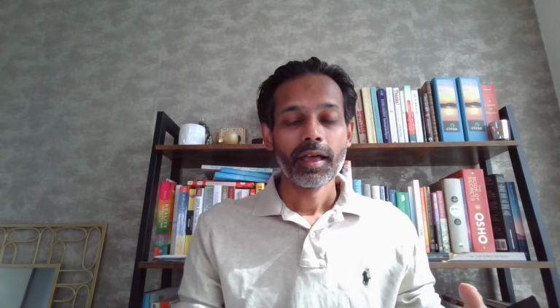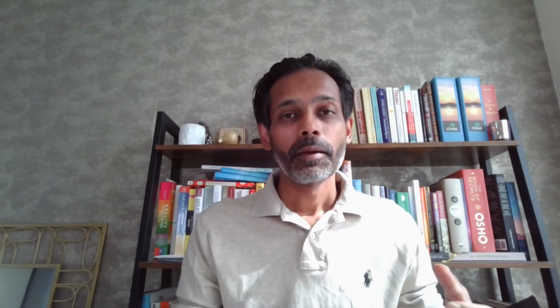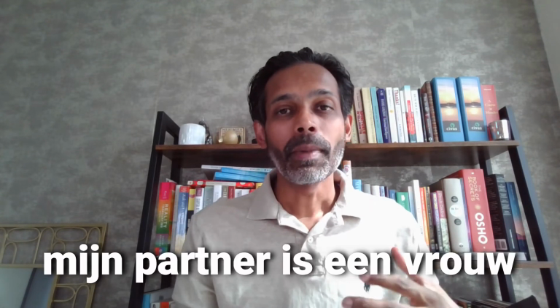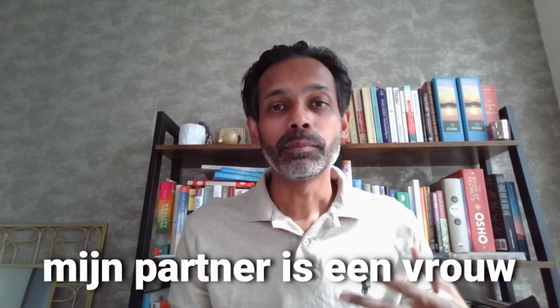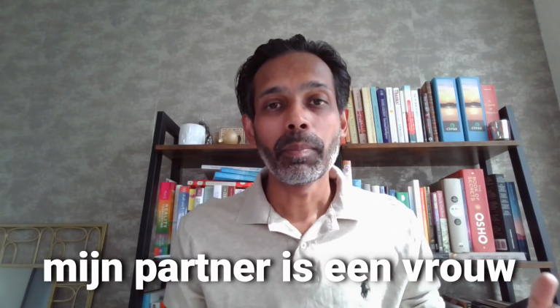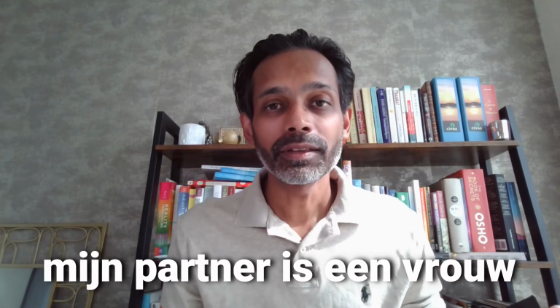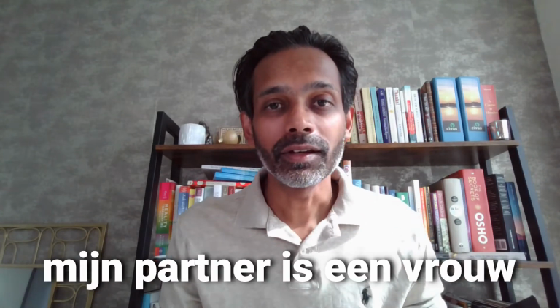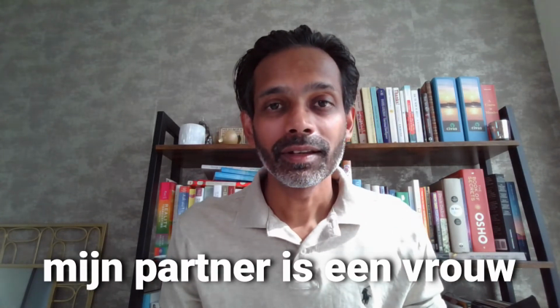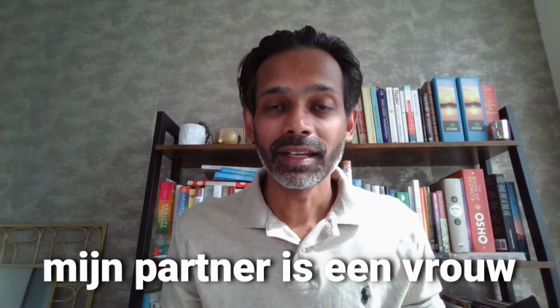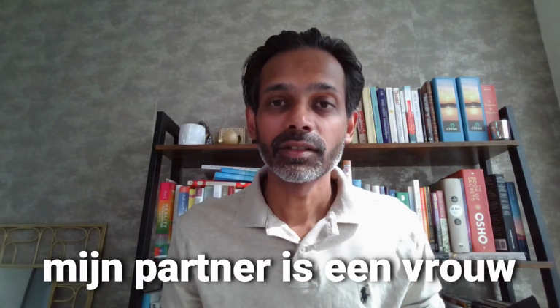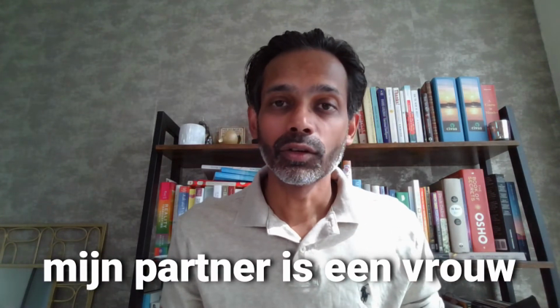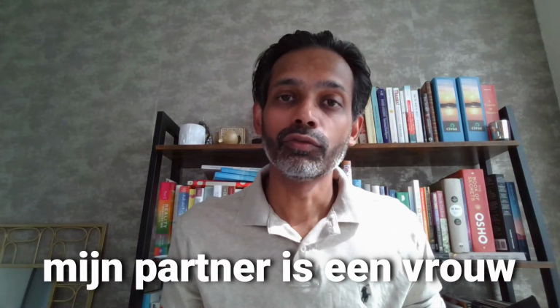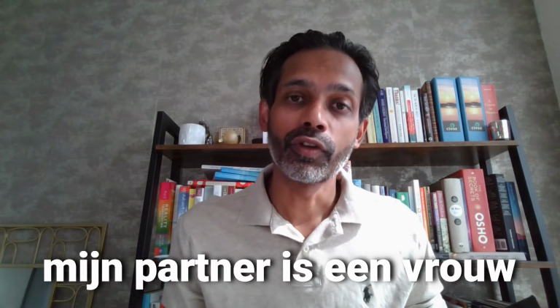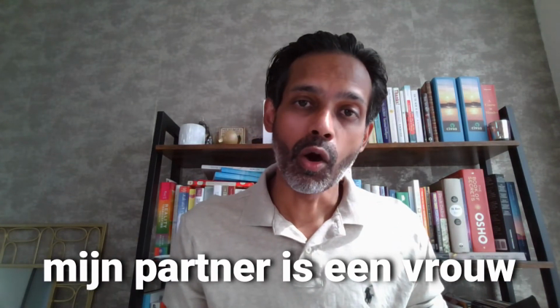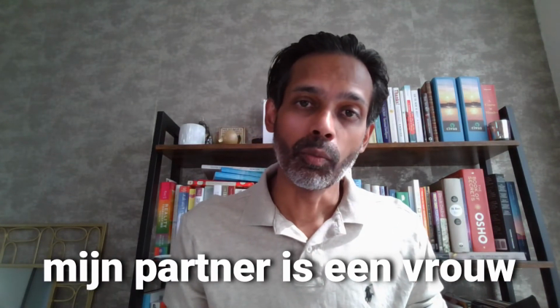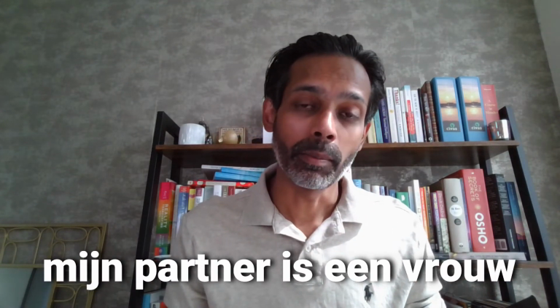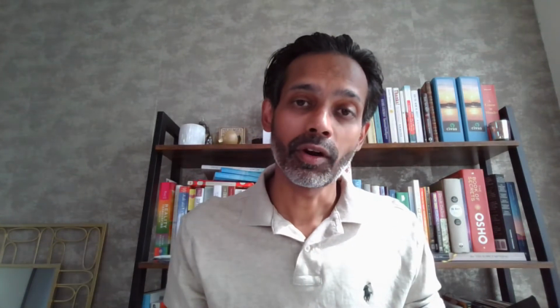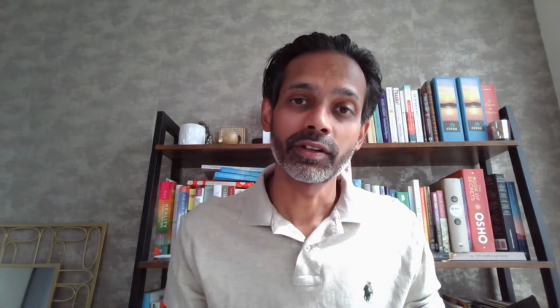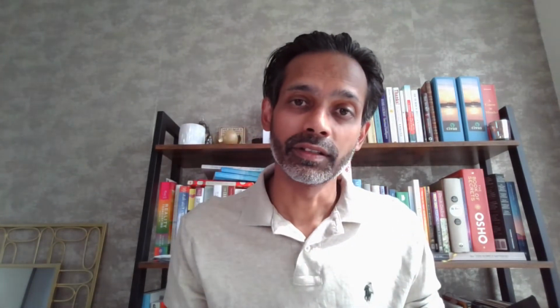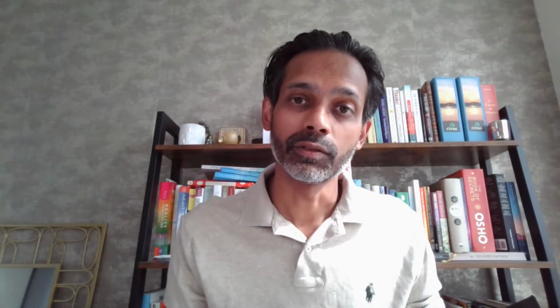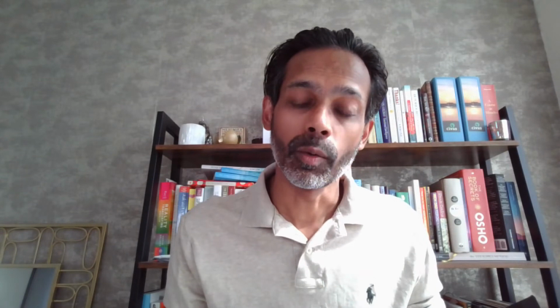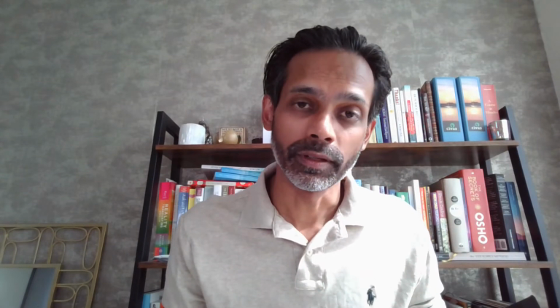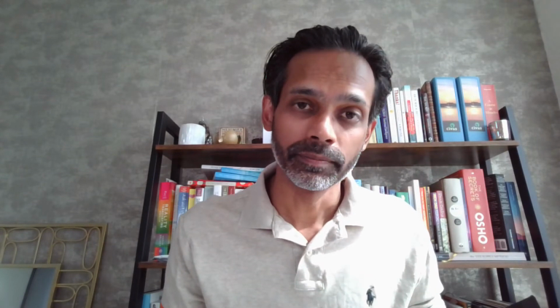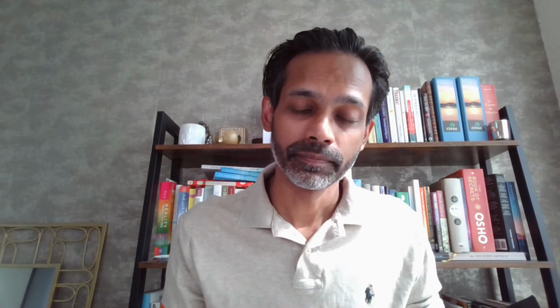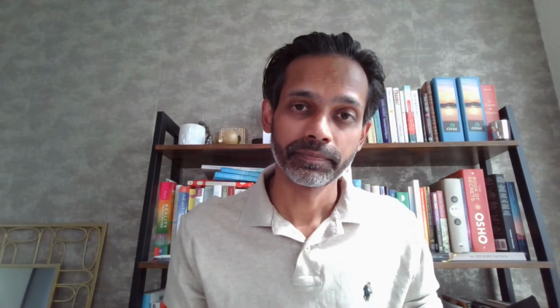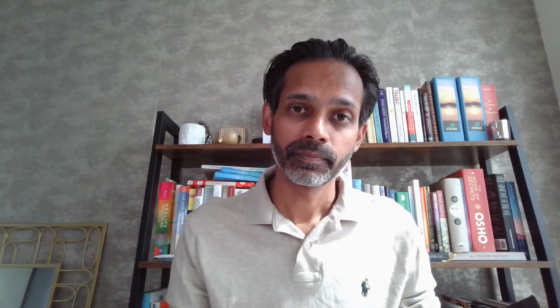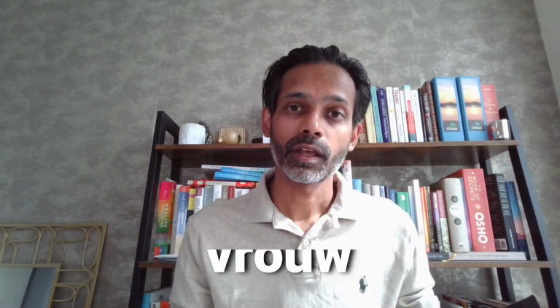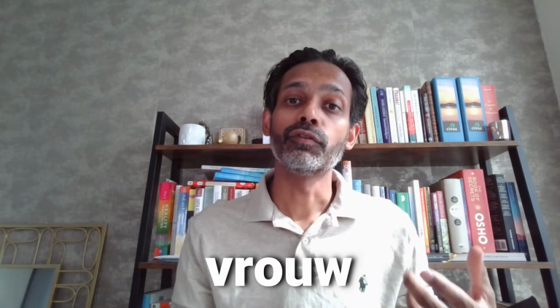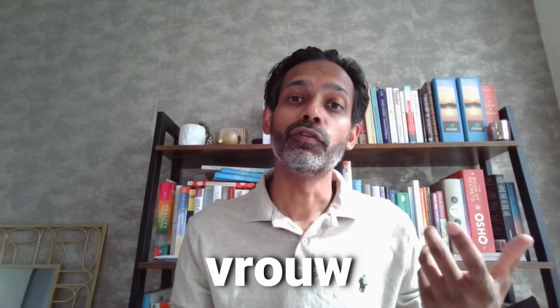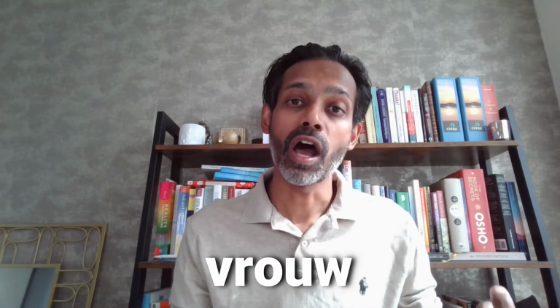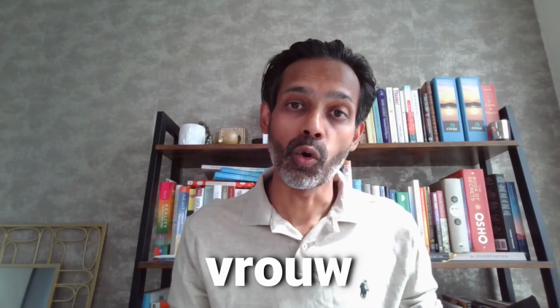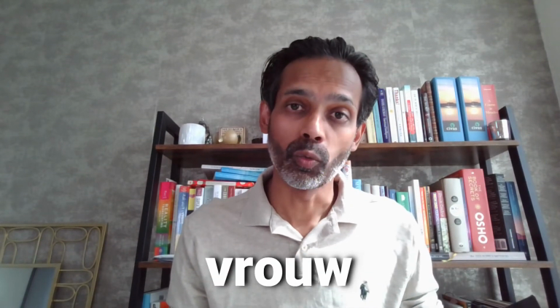Mijn partner is een vrouw — my partner is a woman. Vrouw.